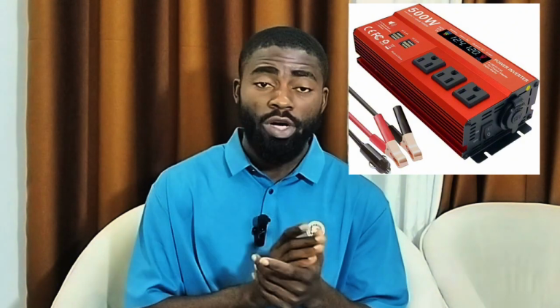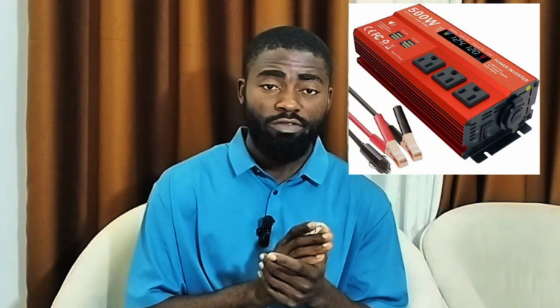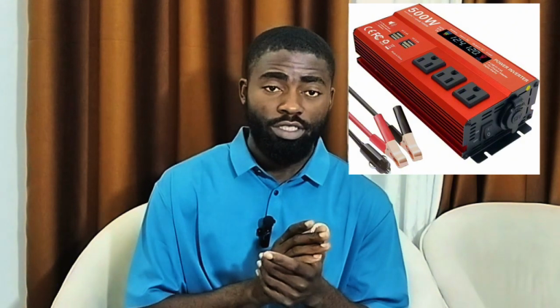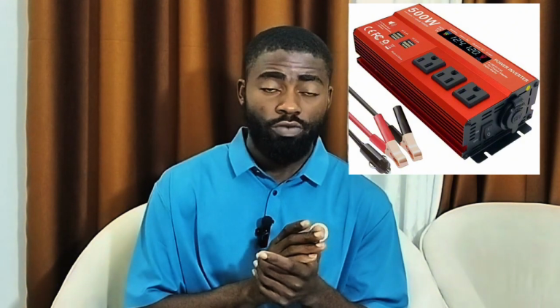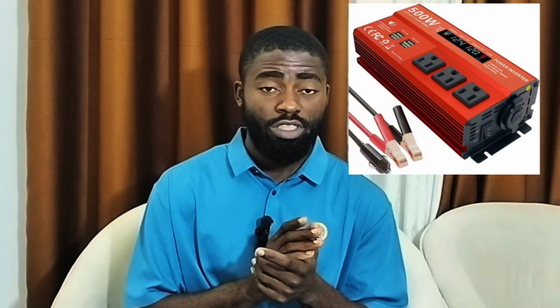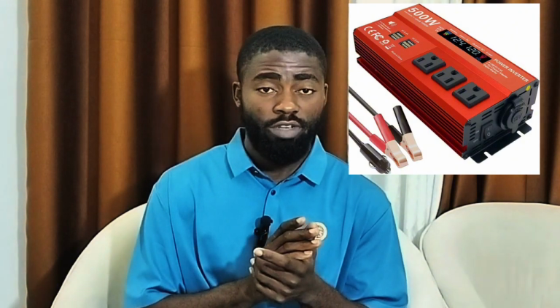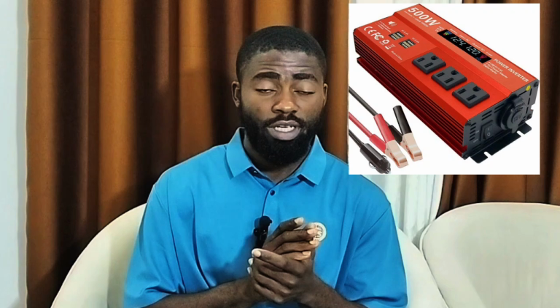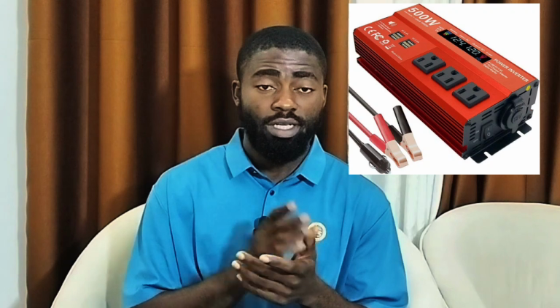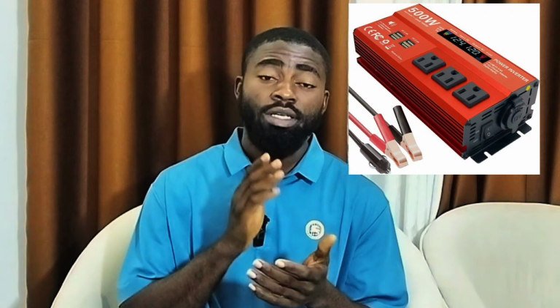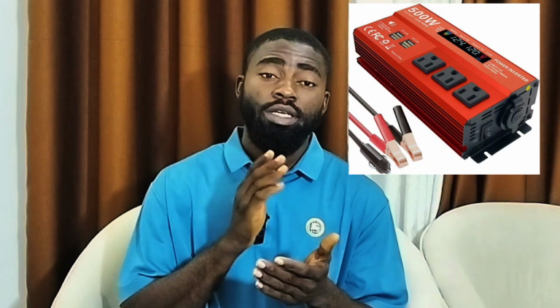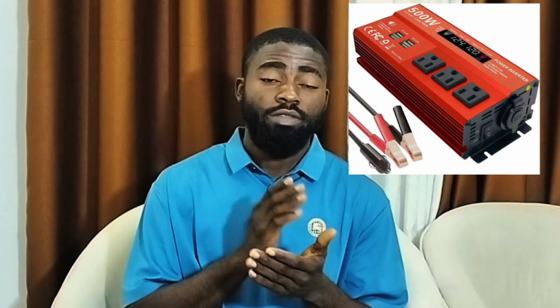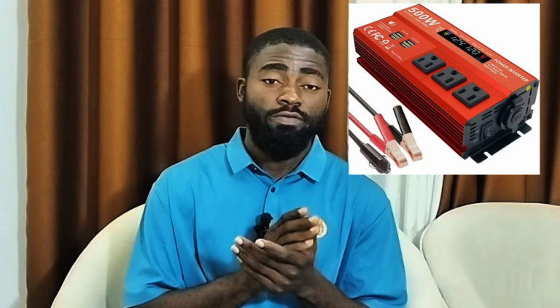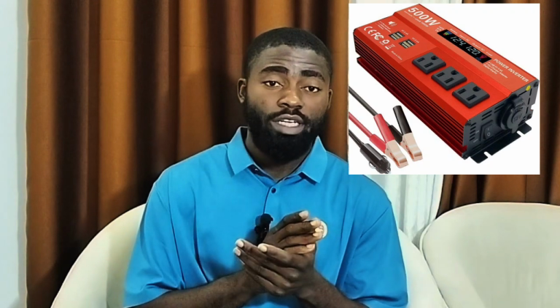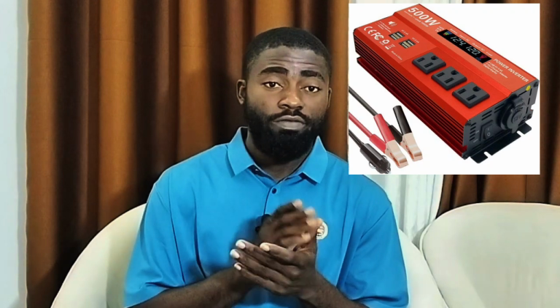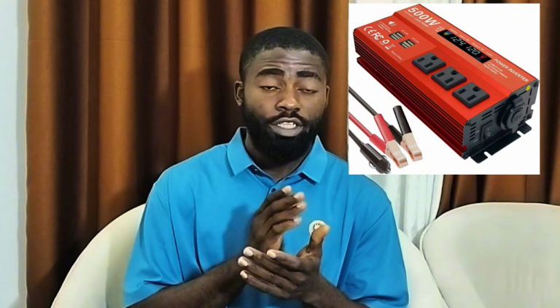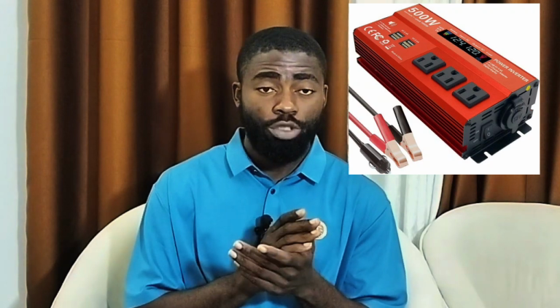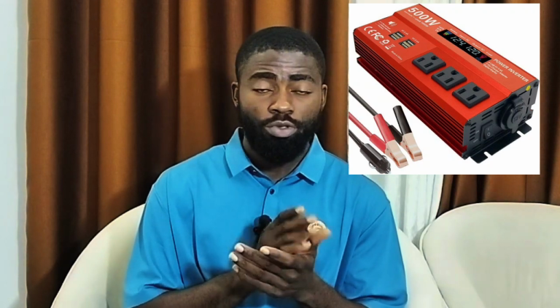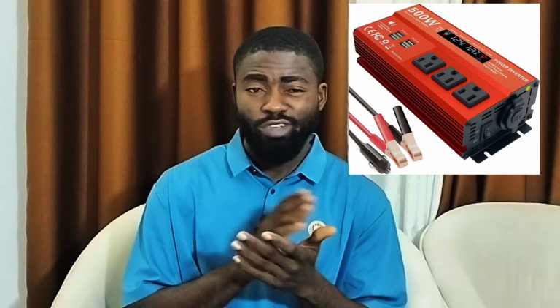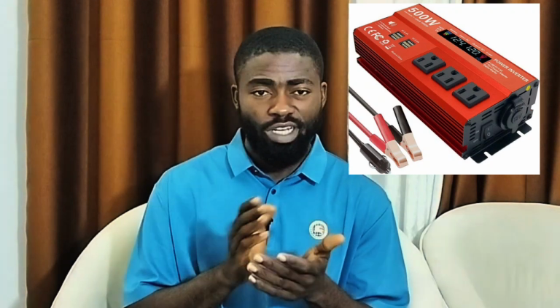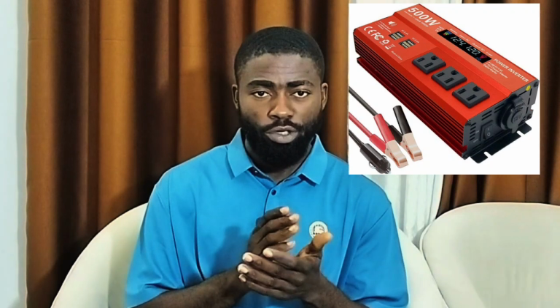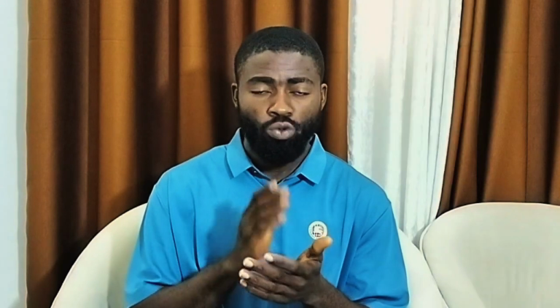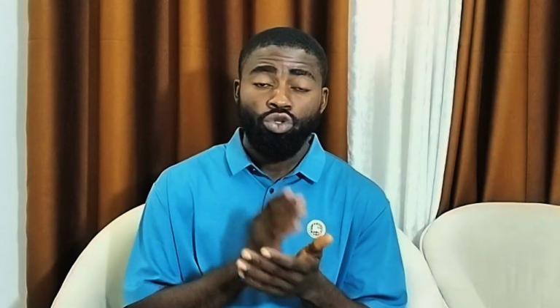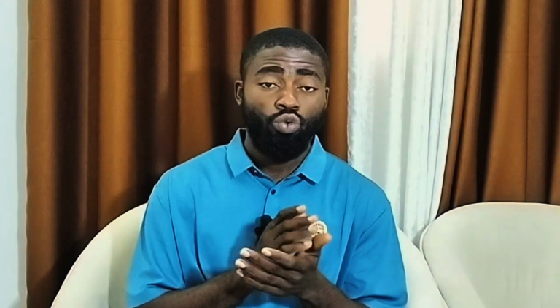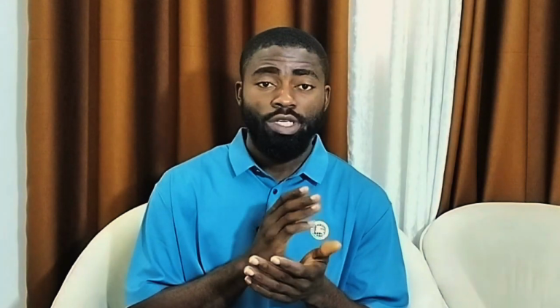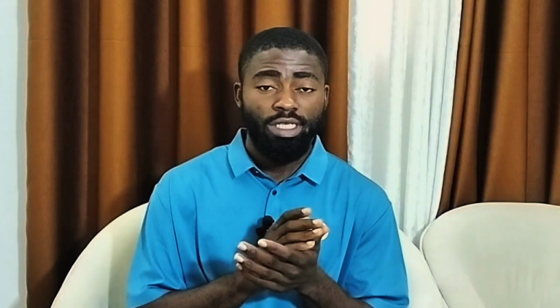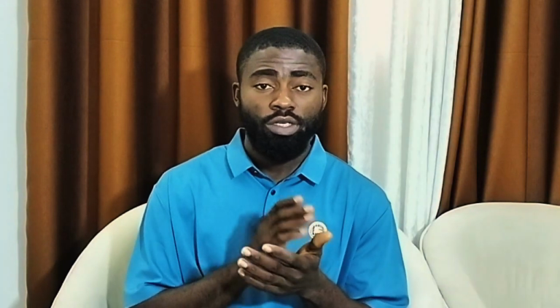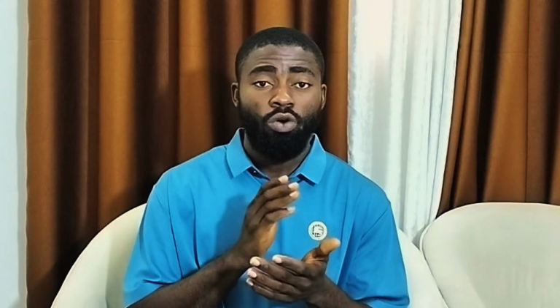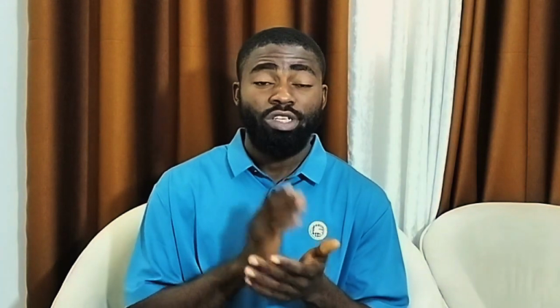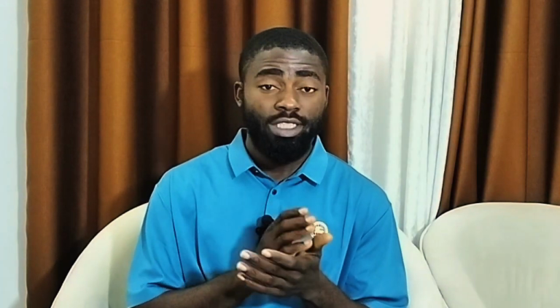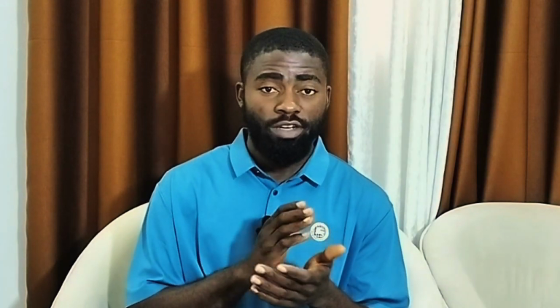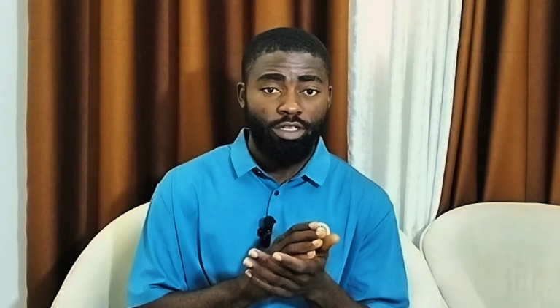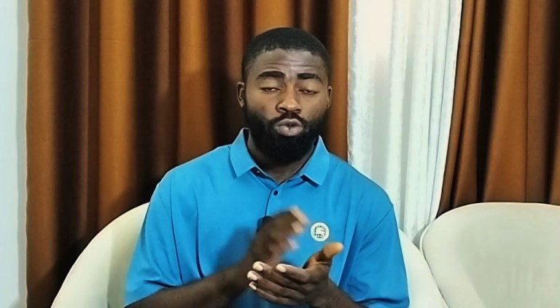Number one advantage of this inverter is that it's very, very cheap — very affordable. Two, it's easily or readily available.